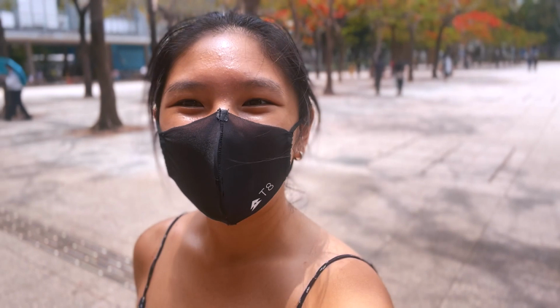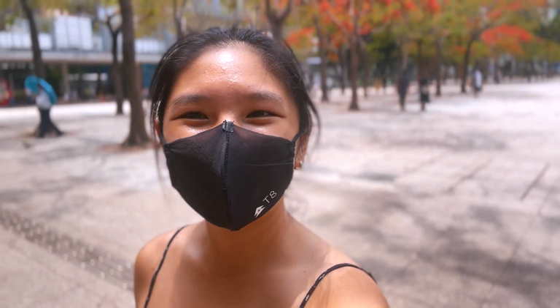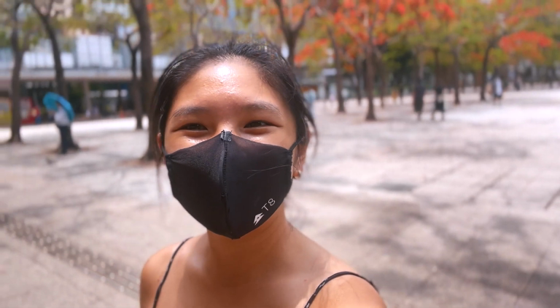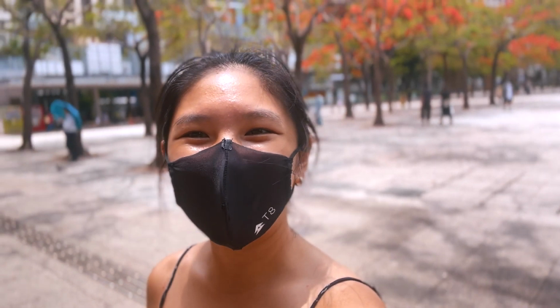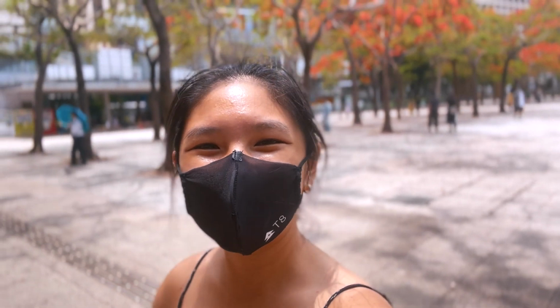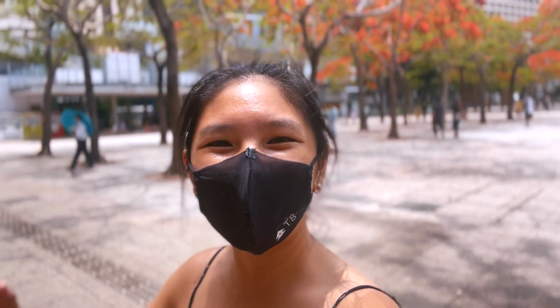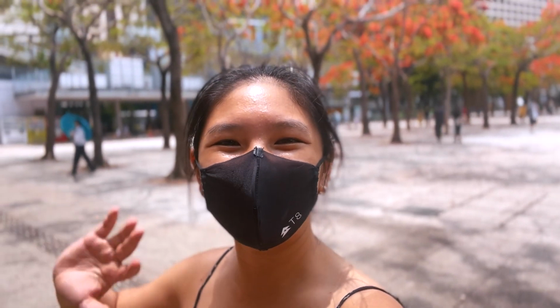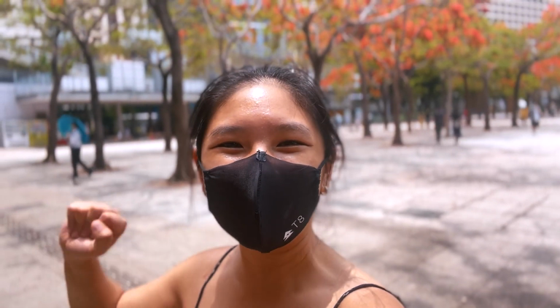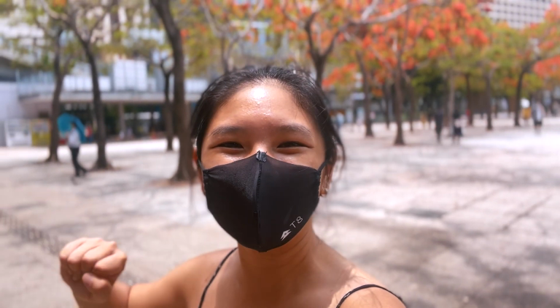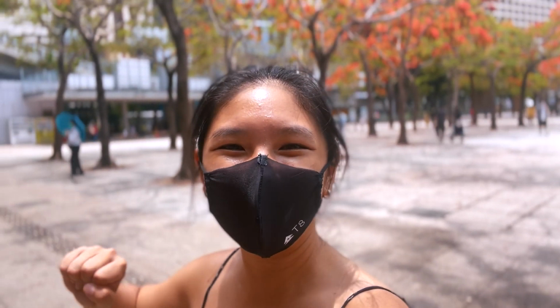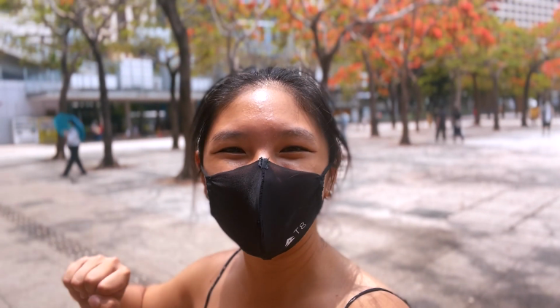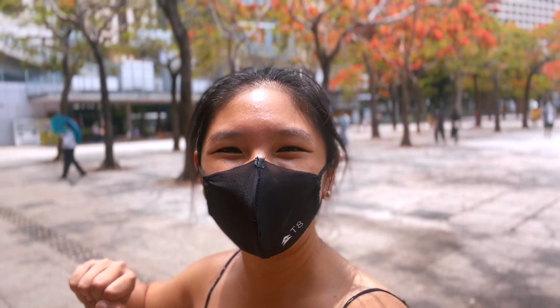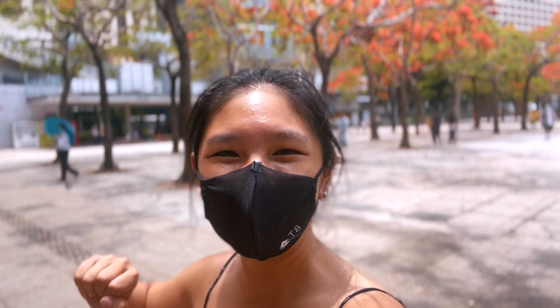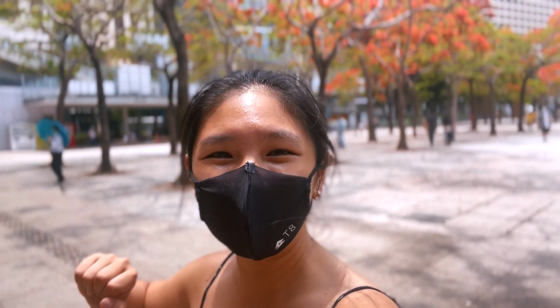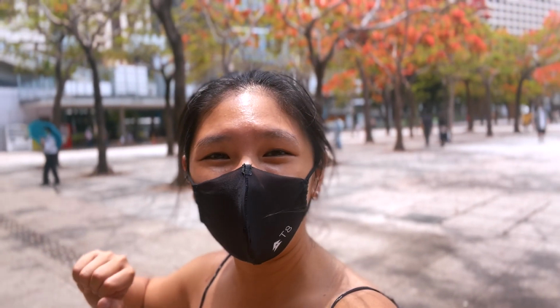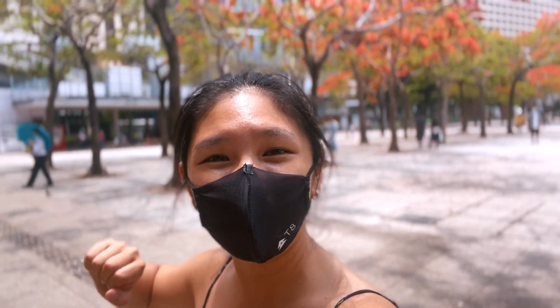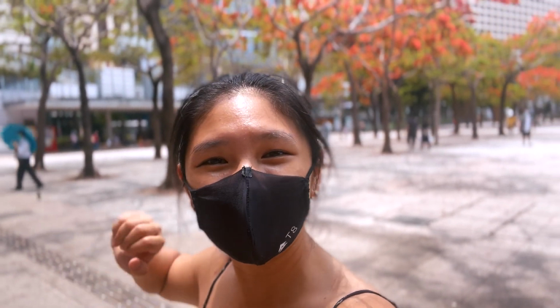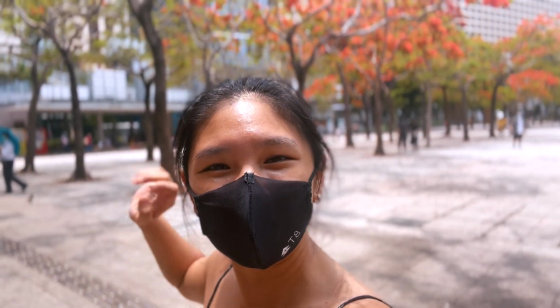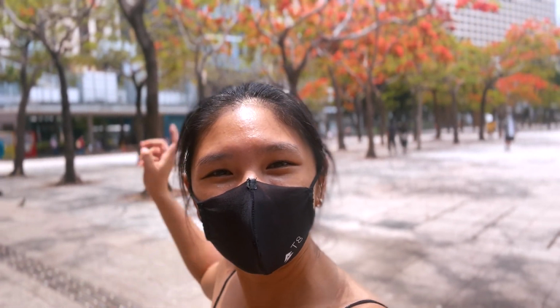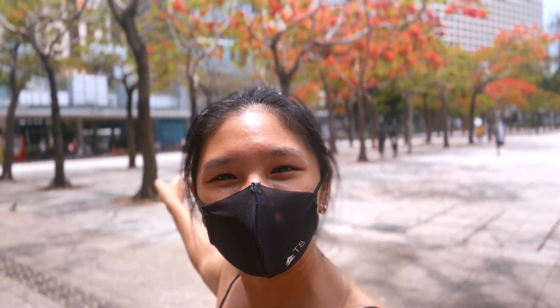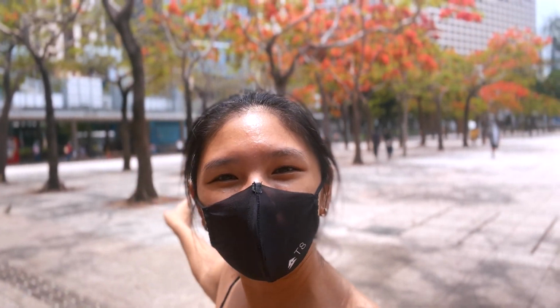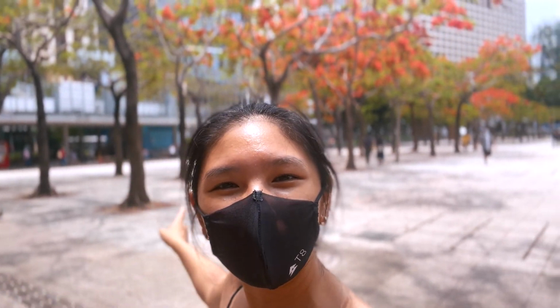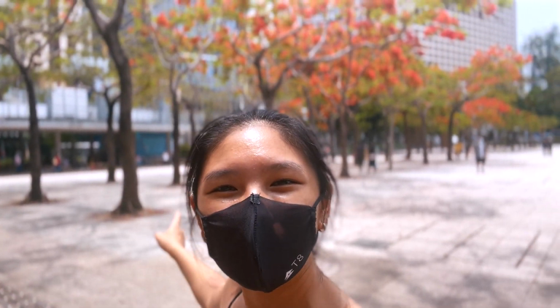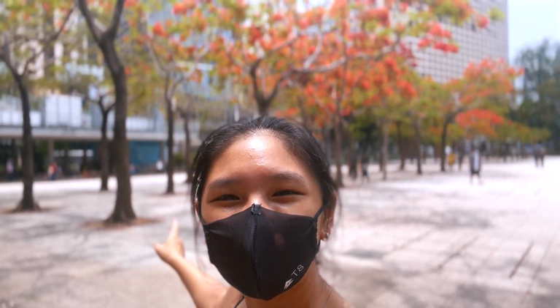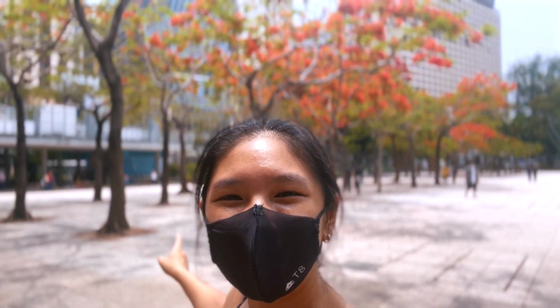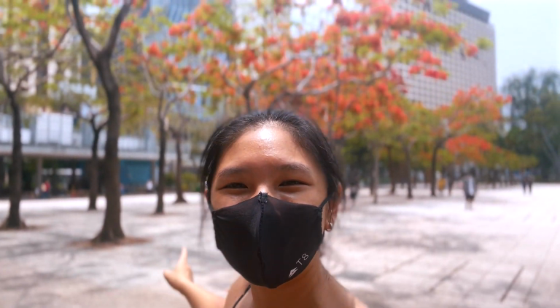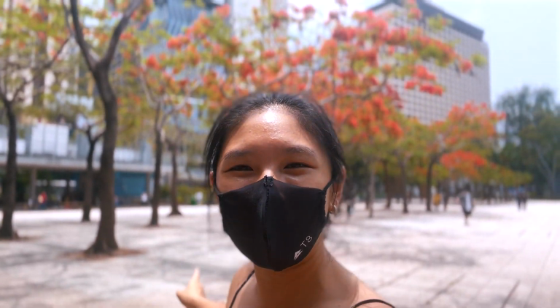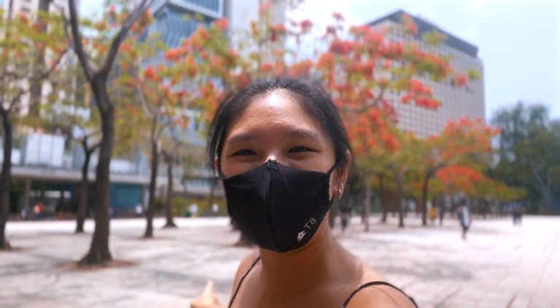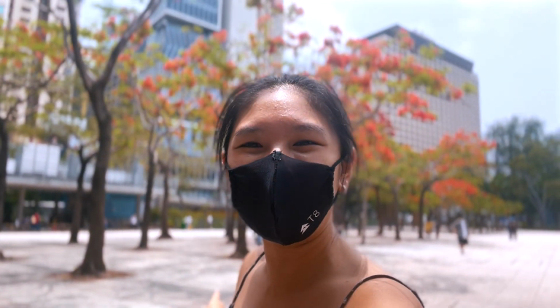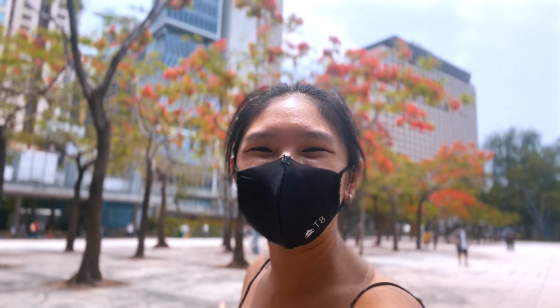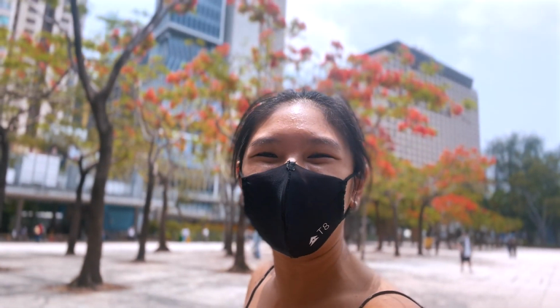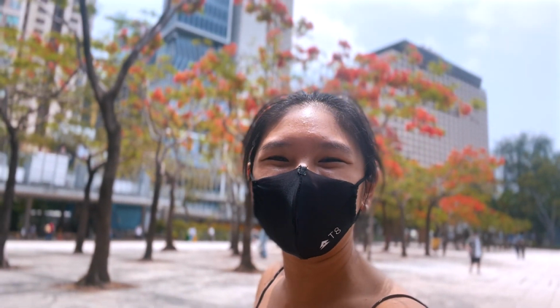Hello, welcome back! Today we're sketching these beautiful trees in perspective.